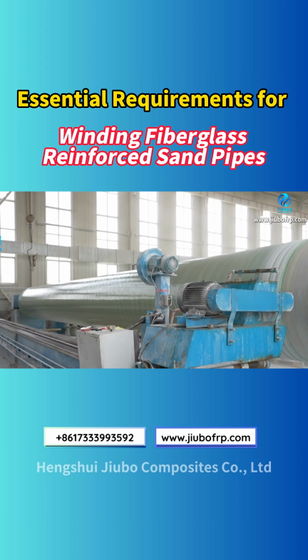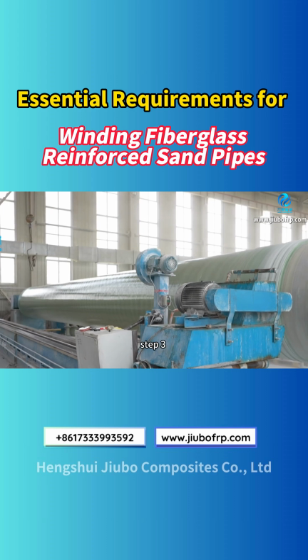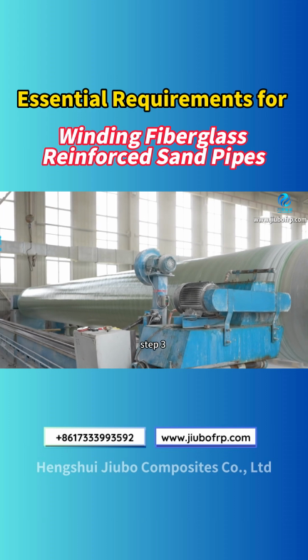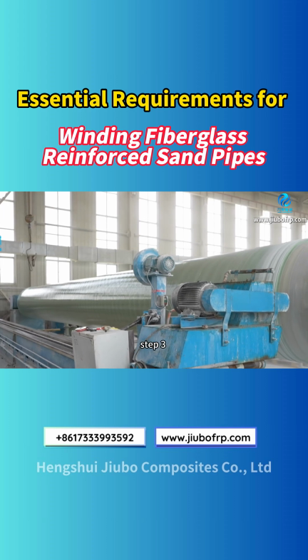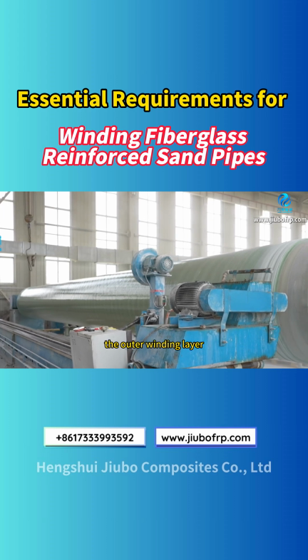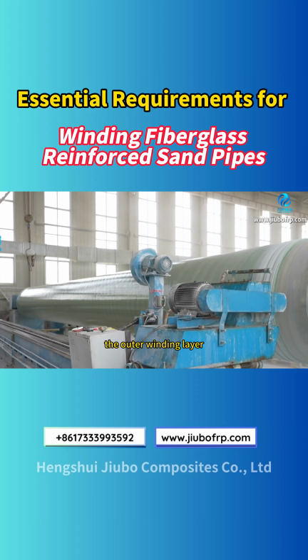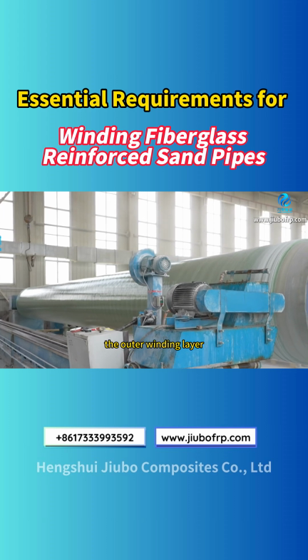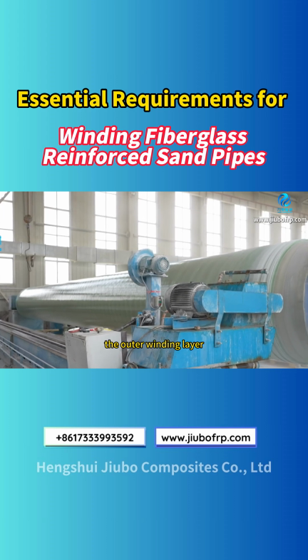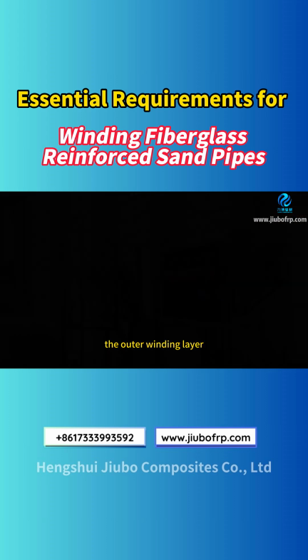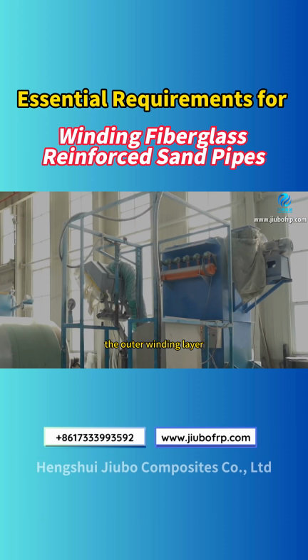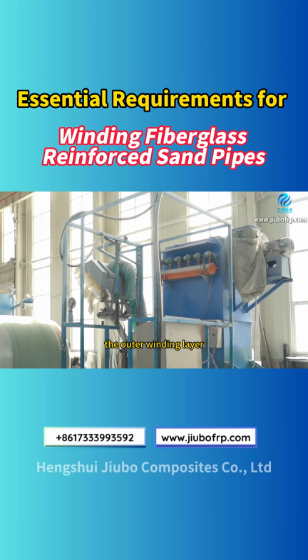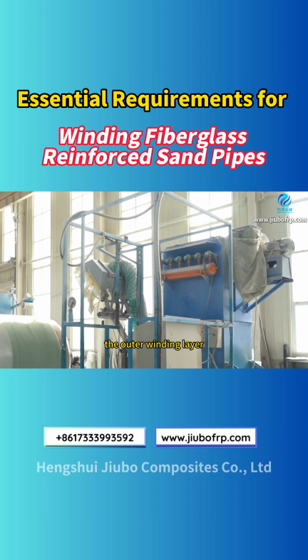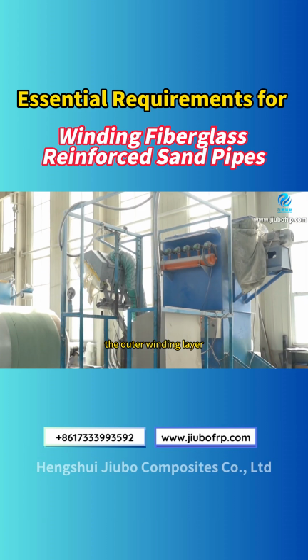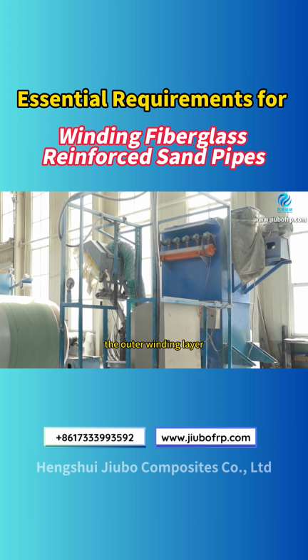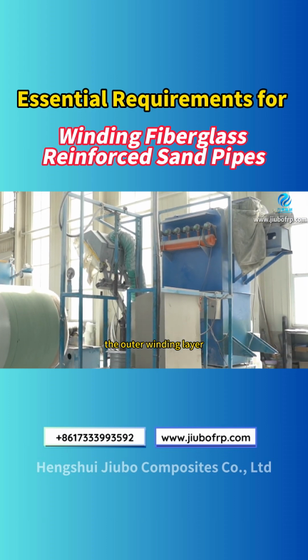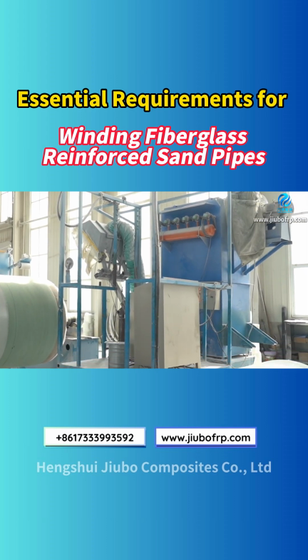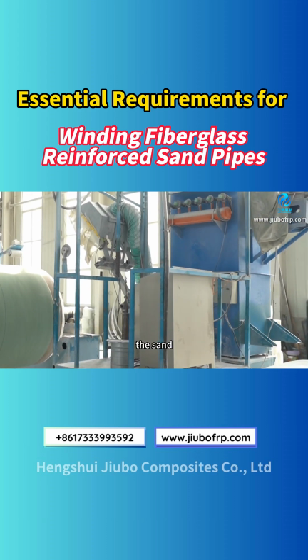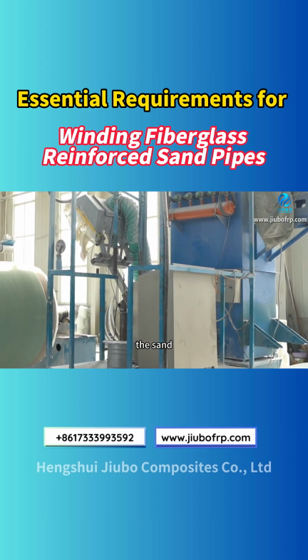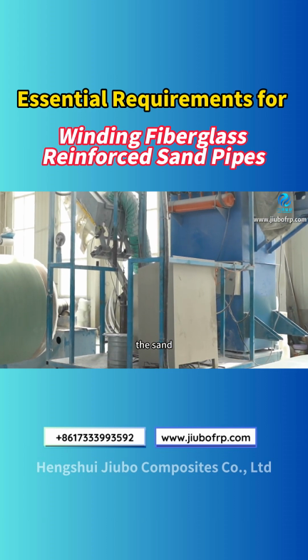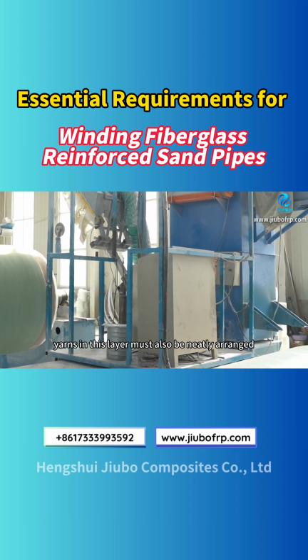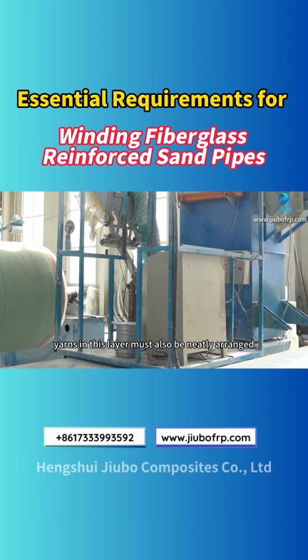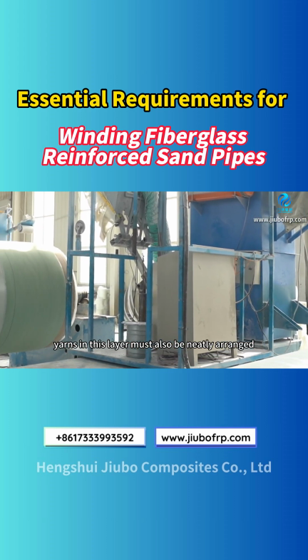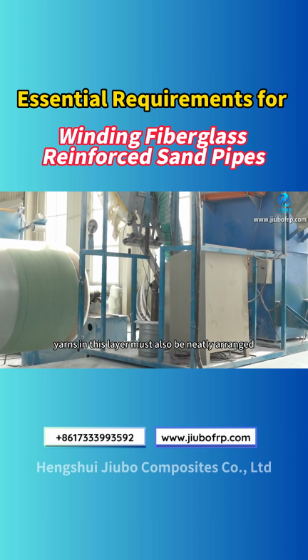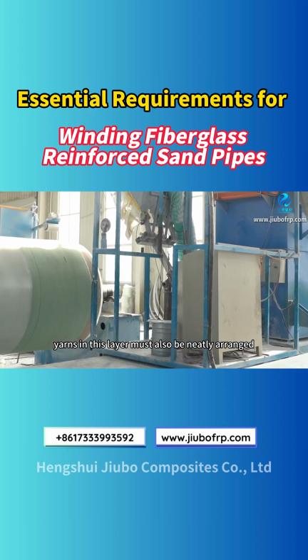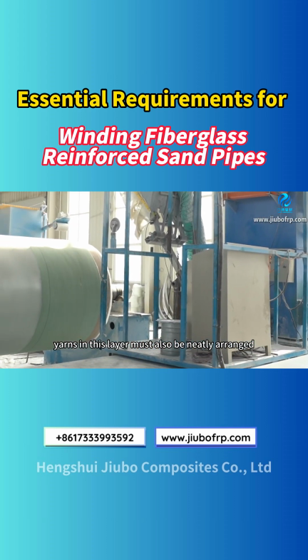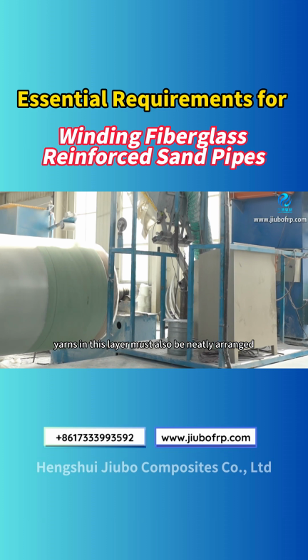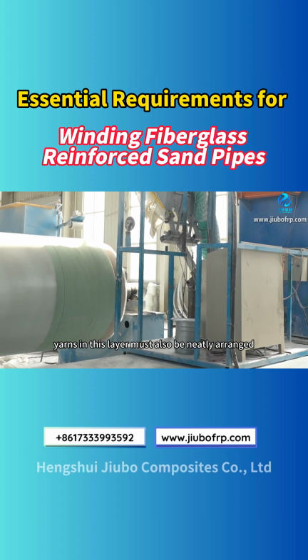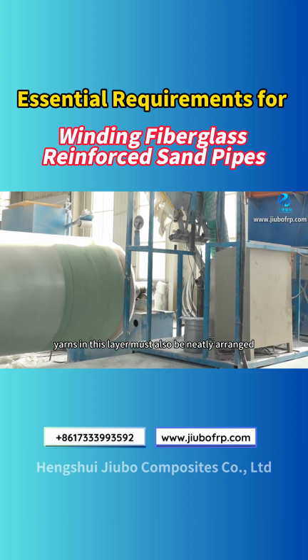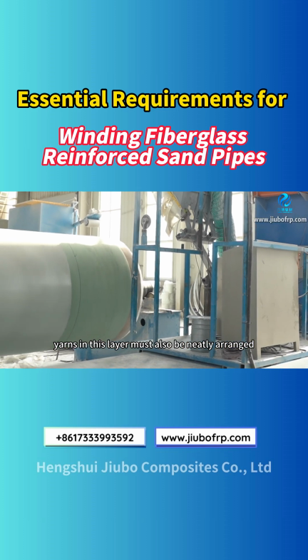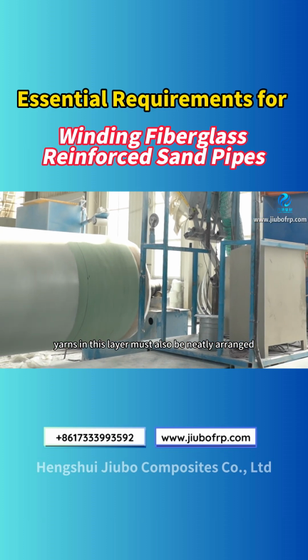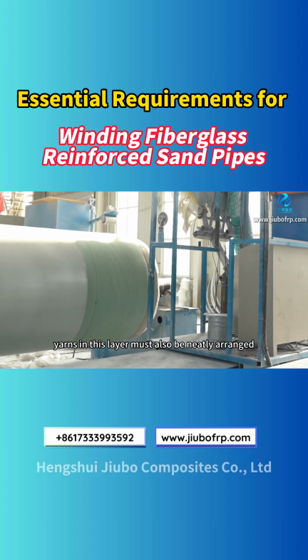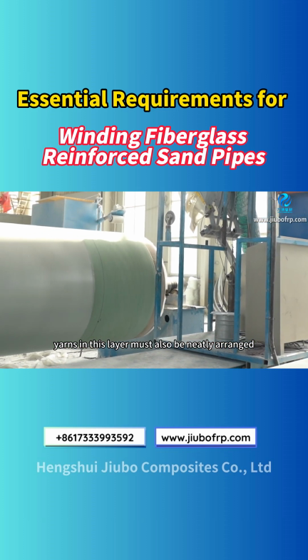Step 3: The outer winding layer. The sand yarns in this layer must also be neatly arranged.